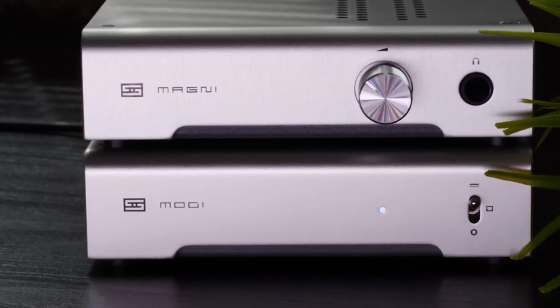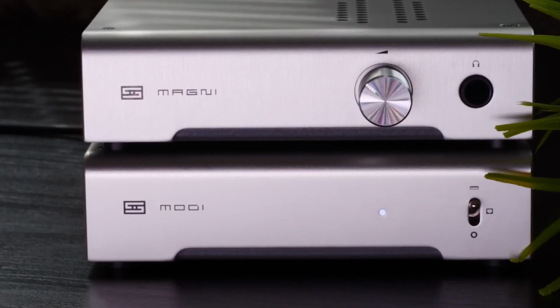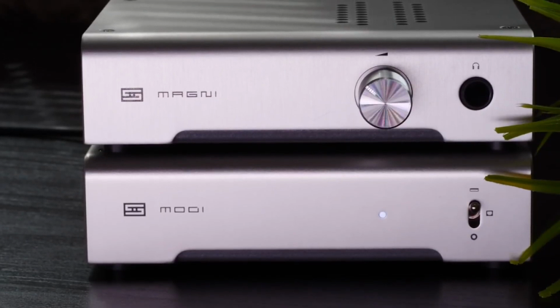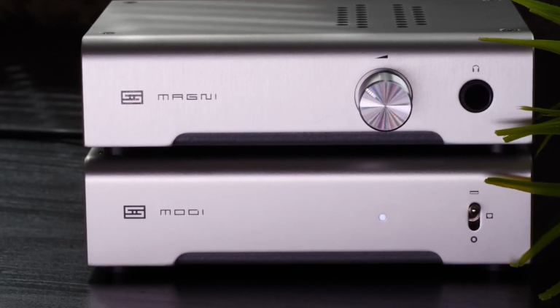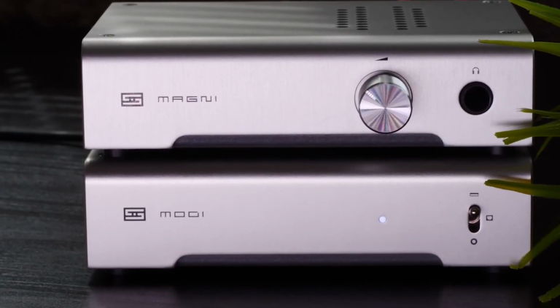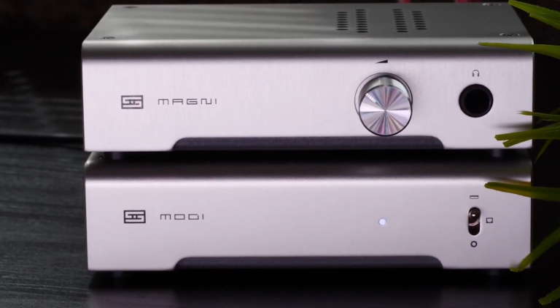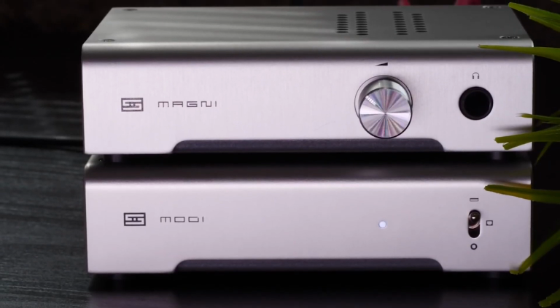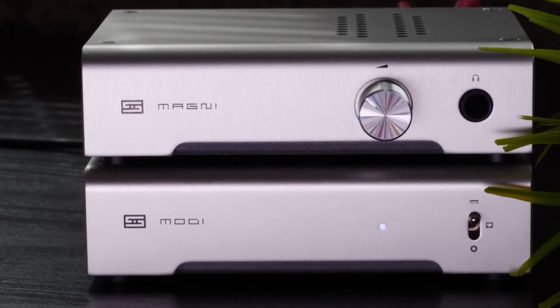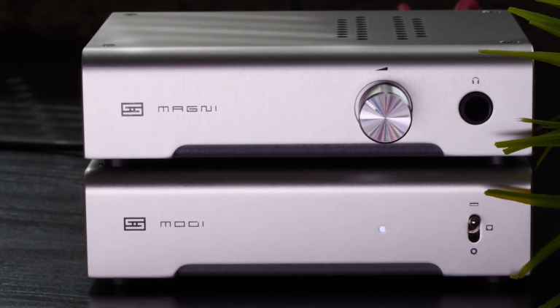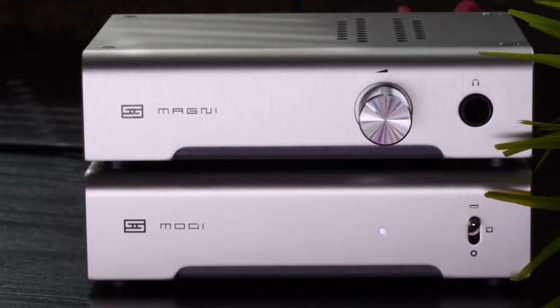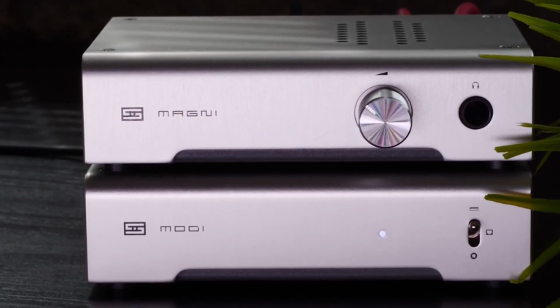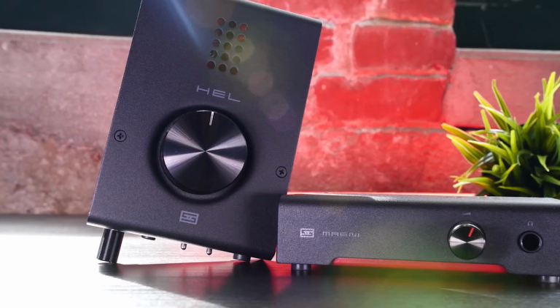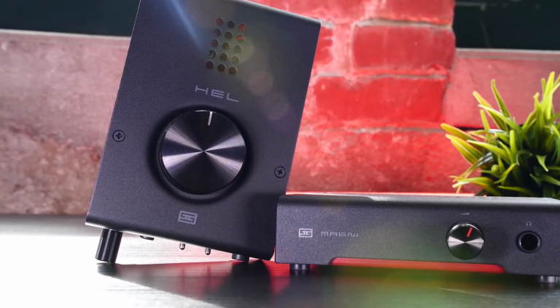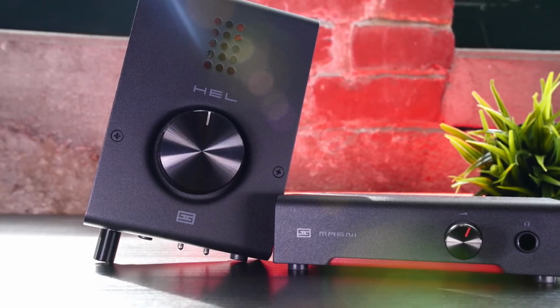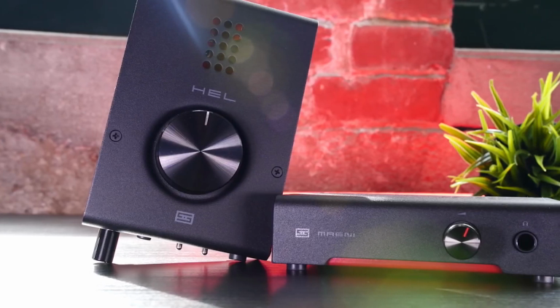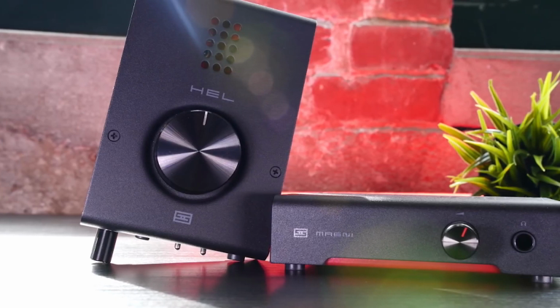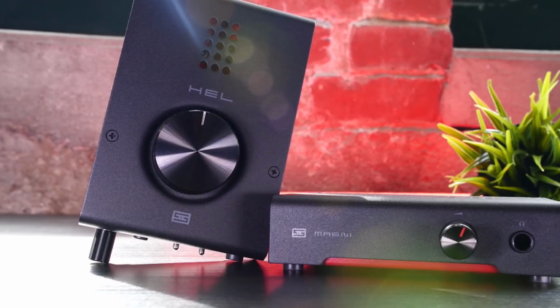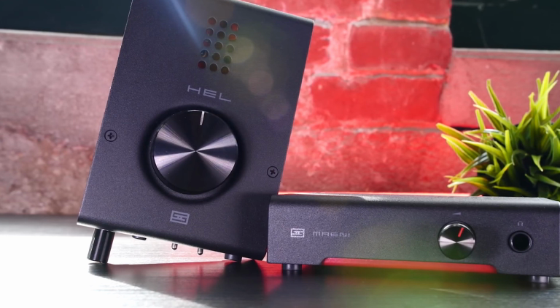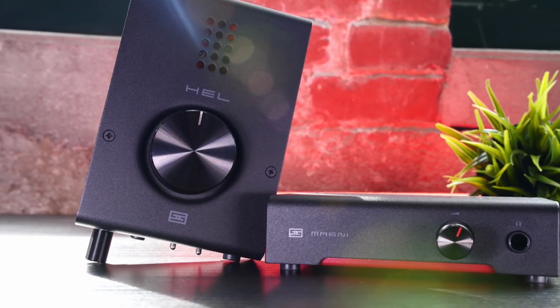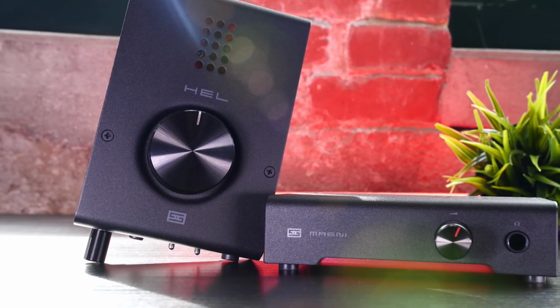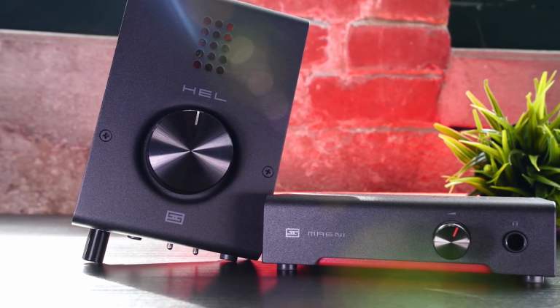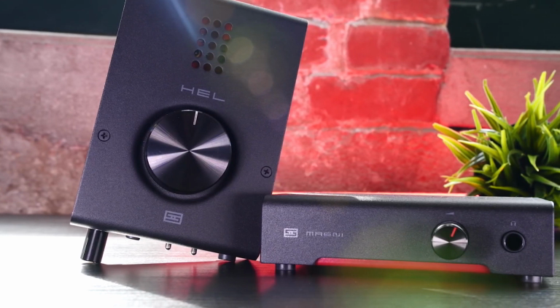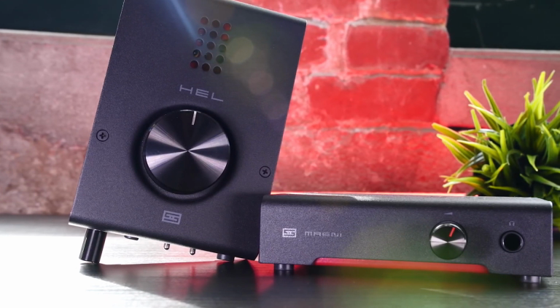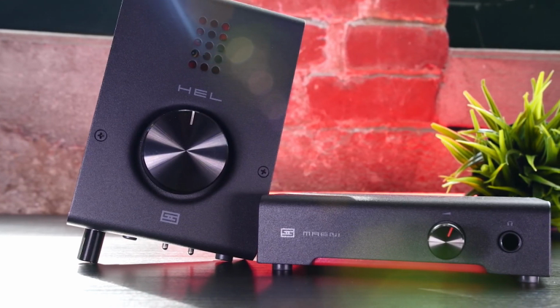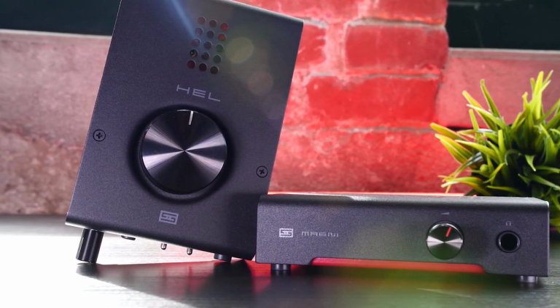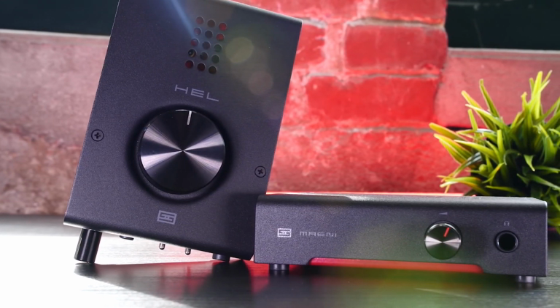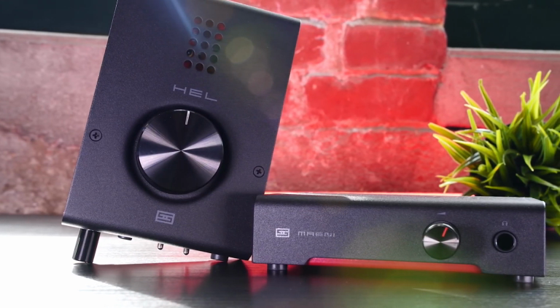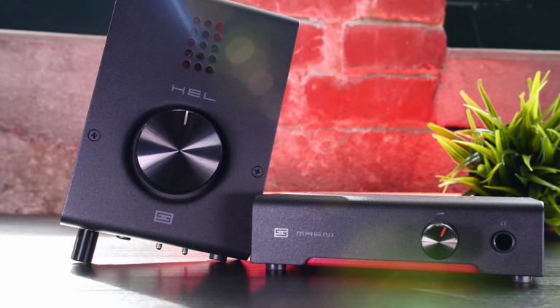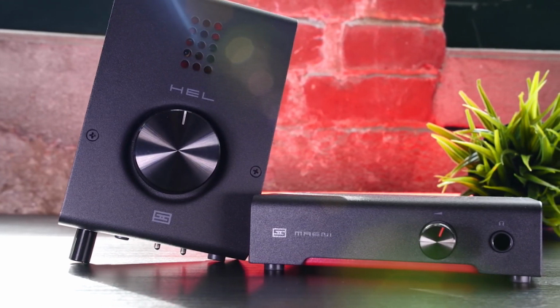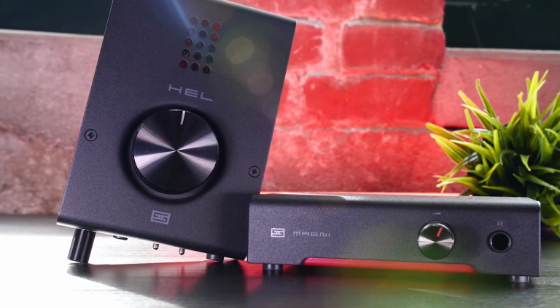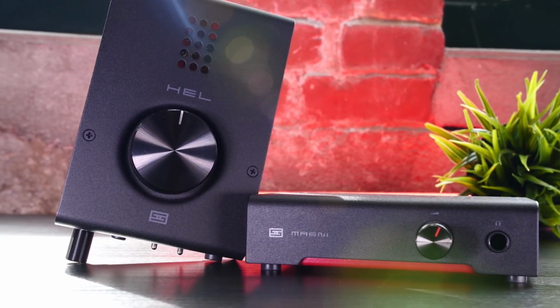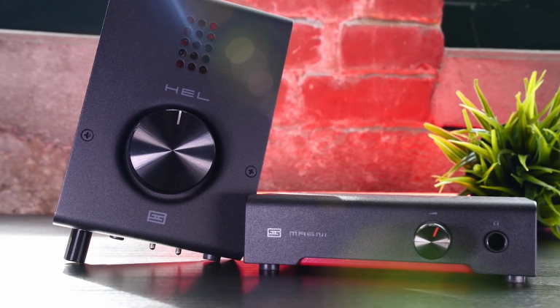Overall, the Schiit Magni 3+ is a great choice for anyone who wants a high-quality headphone amplifier that can deliver exceptional sound.